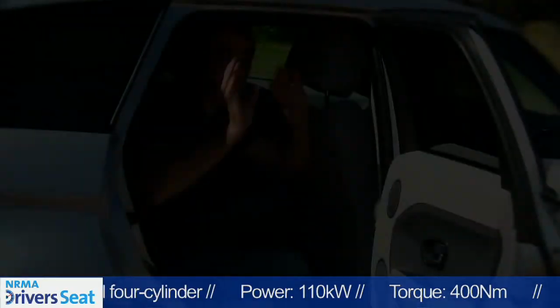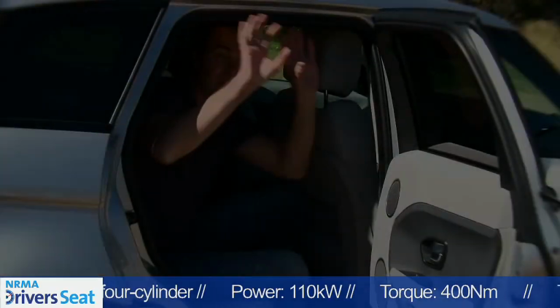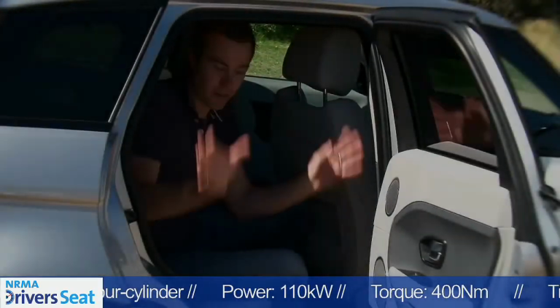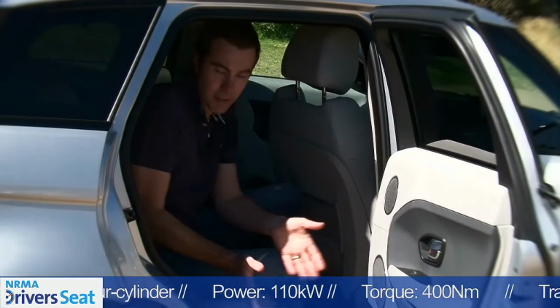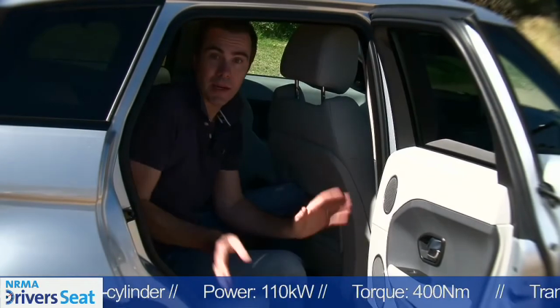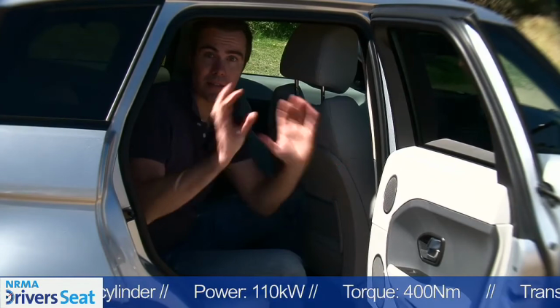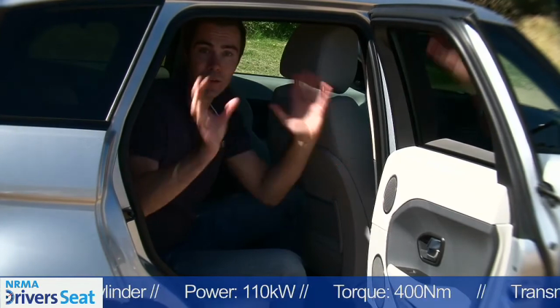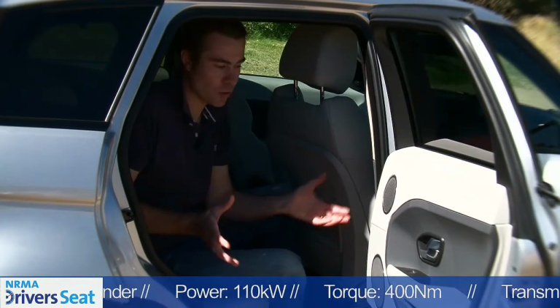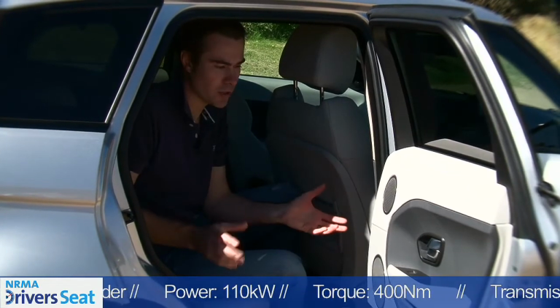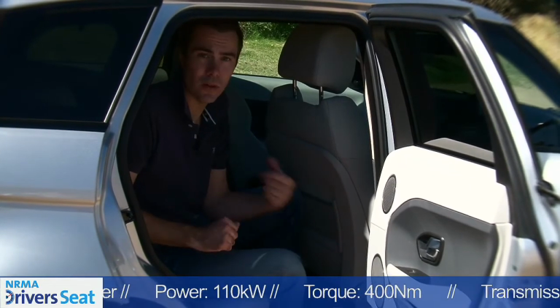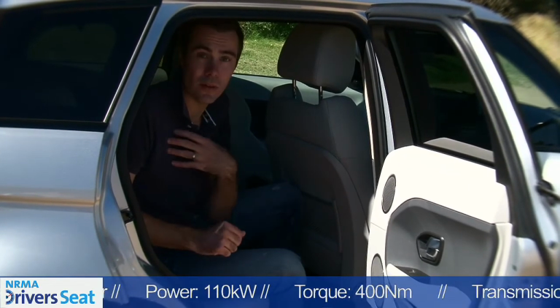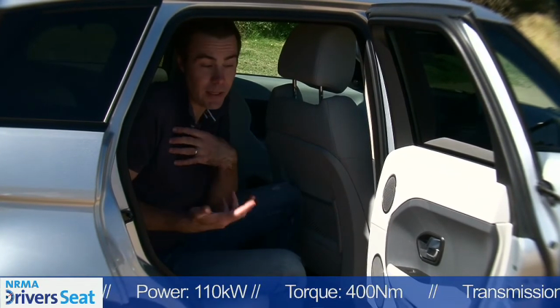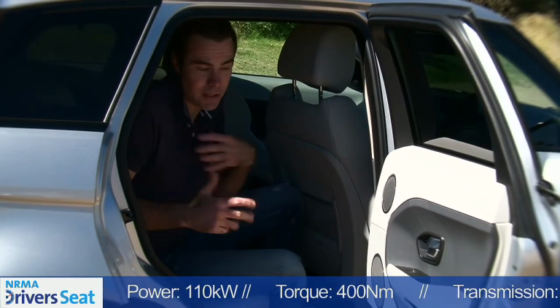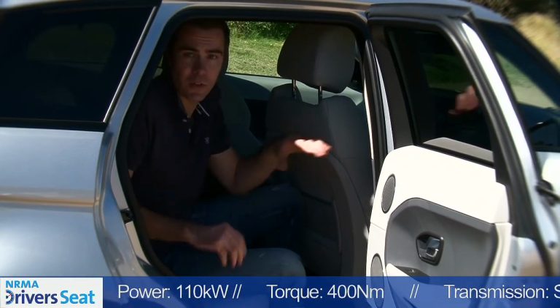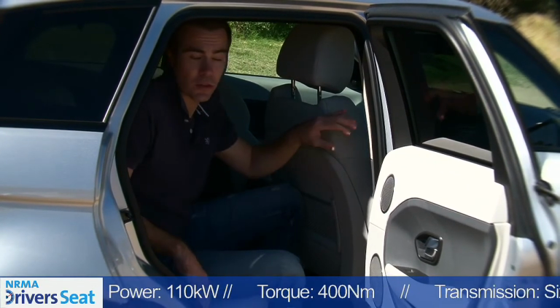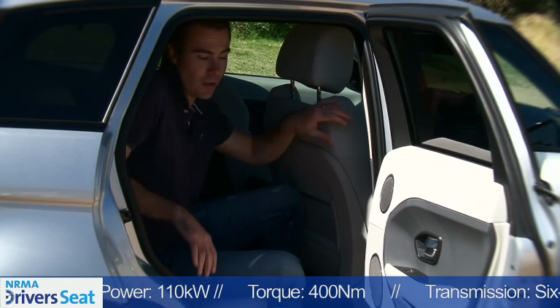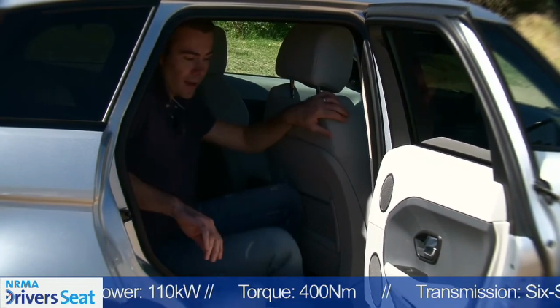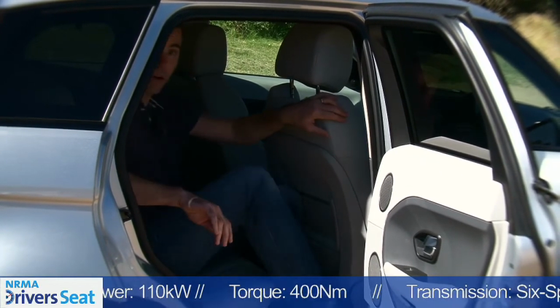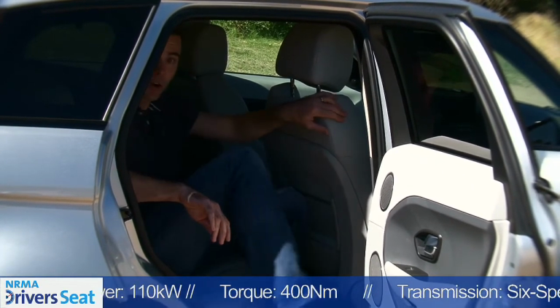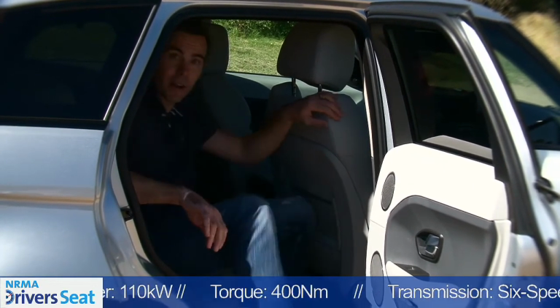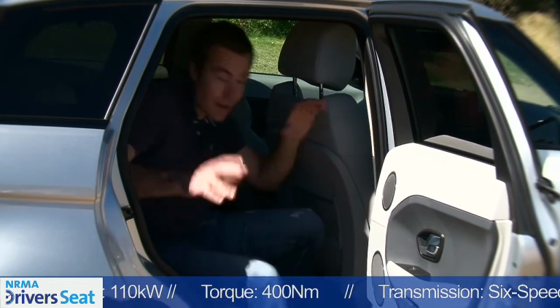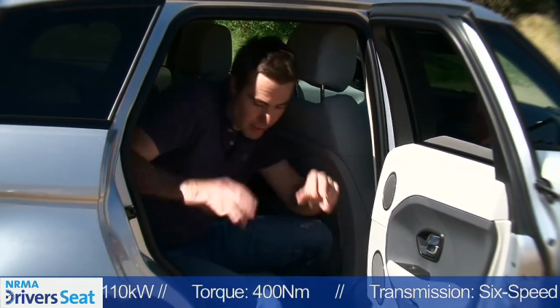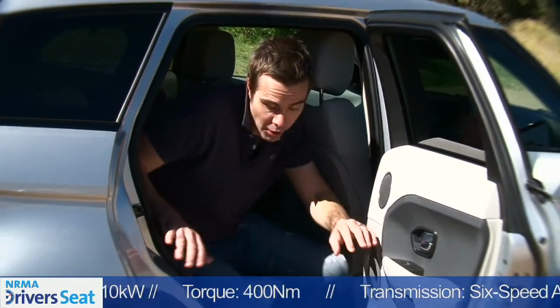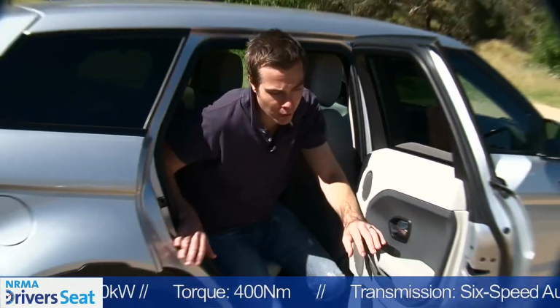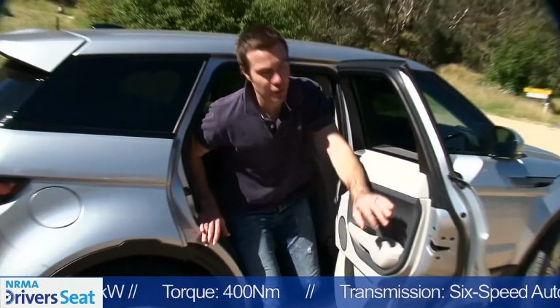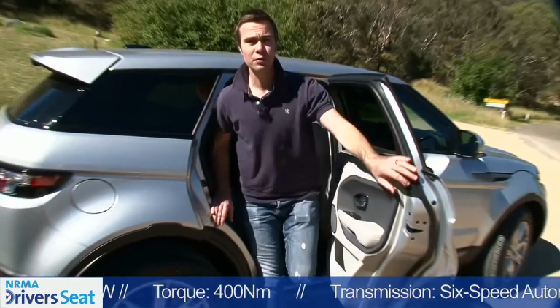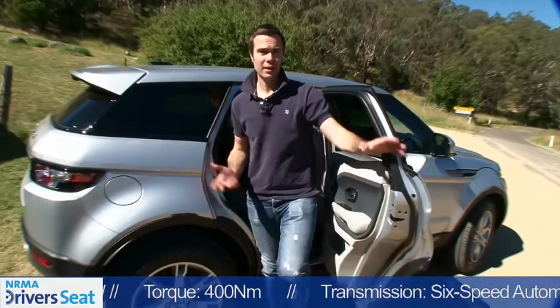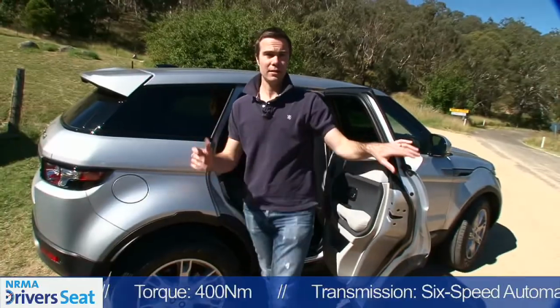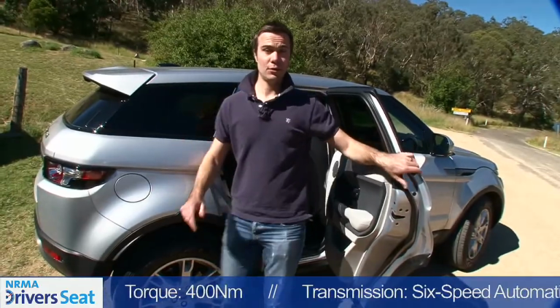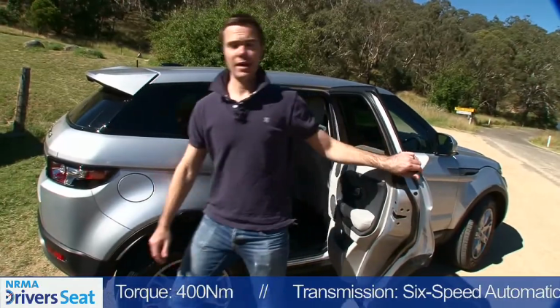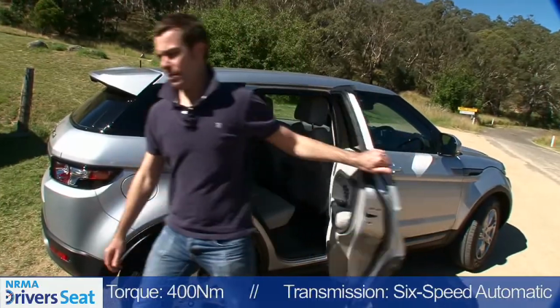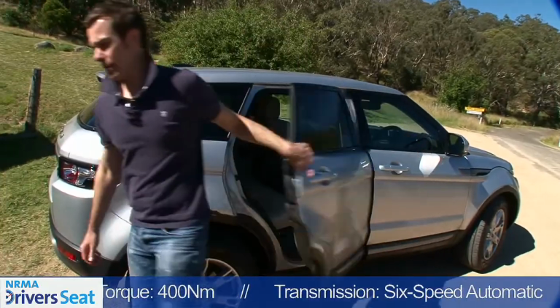Even though this space looks quite small, I'm nearly six feet tall, and I've got absolutely no problem at all getting in or out of the Evoque.